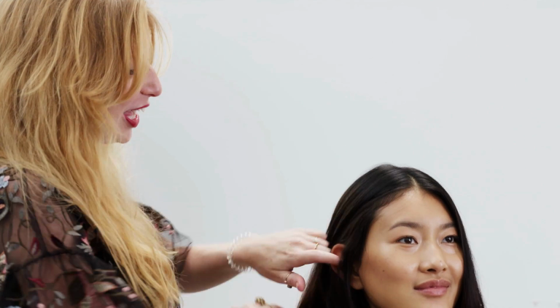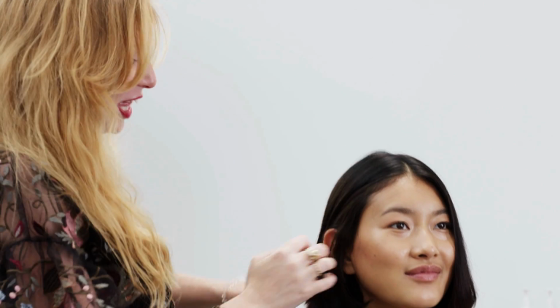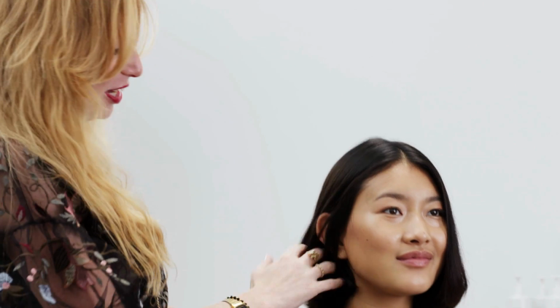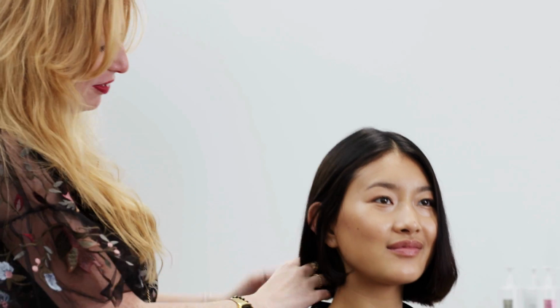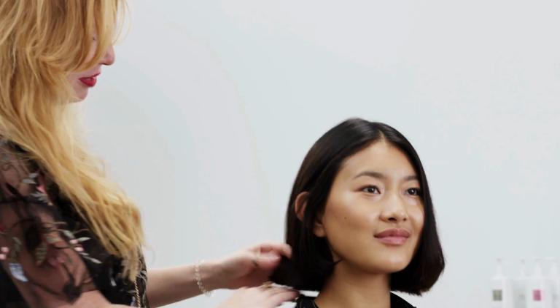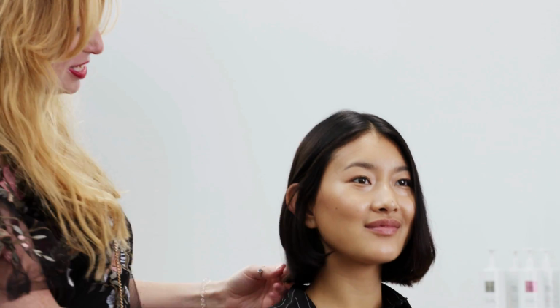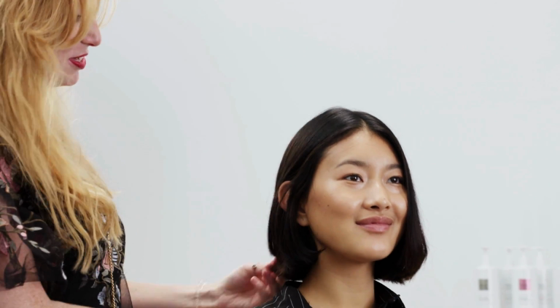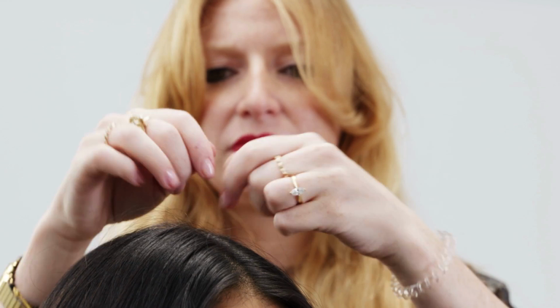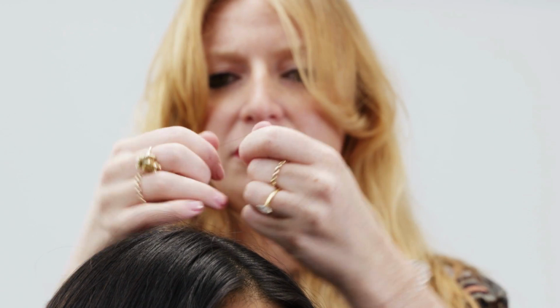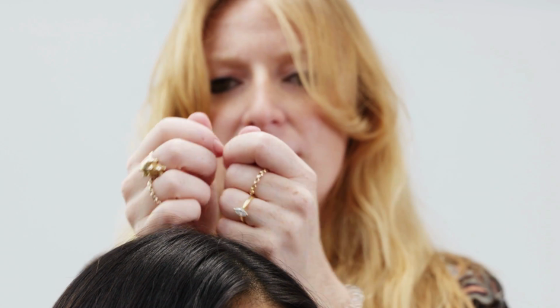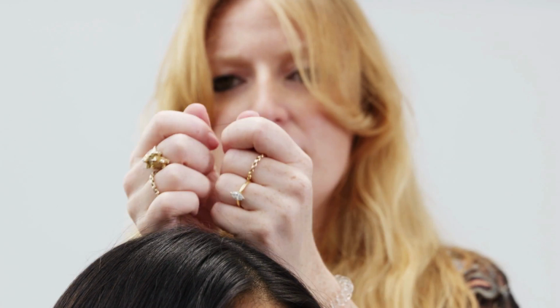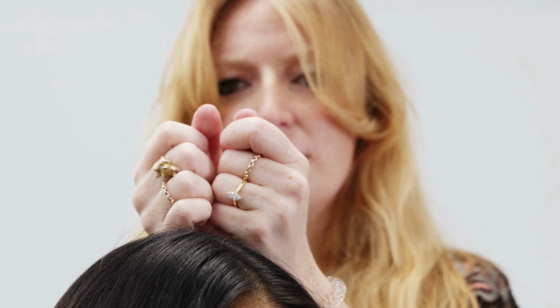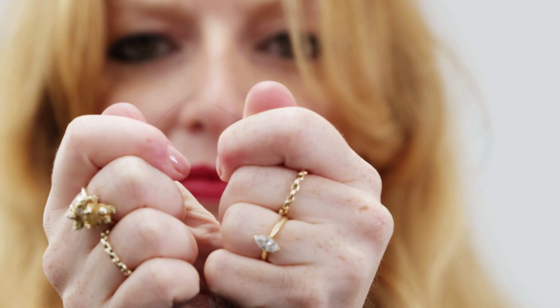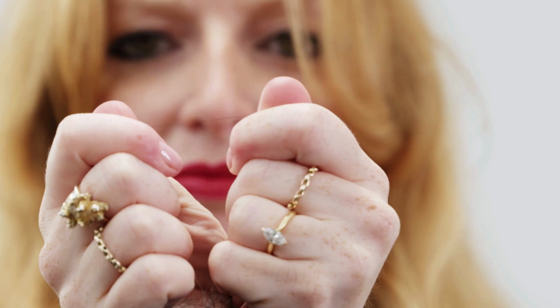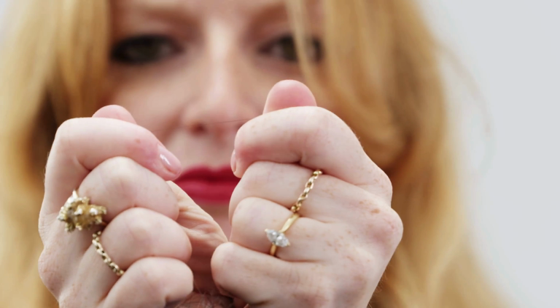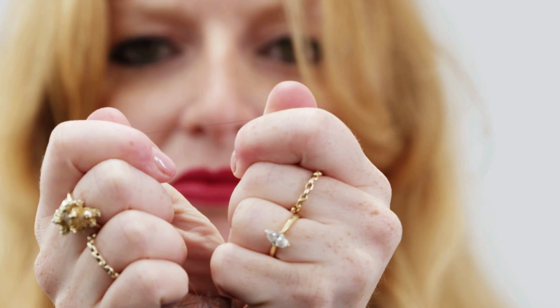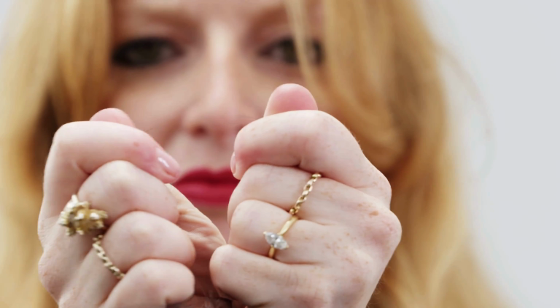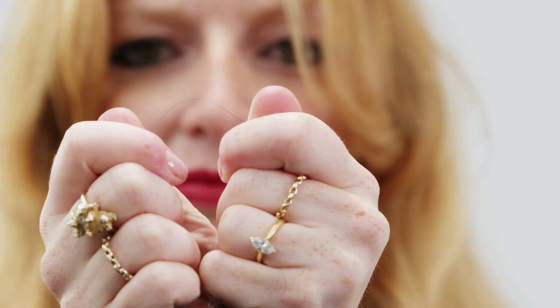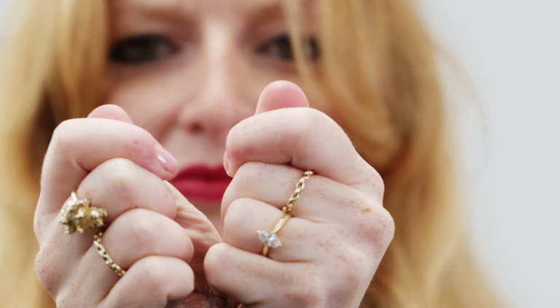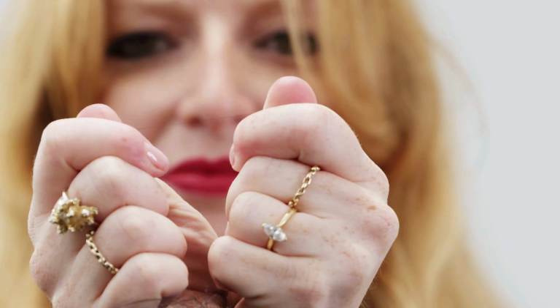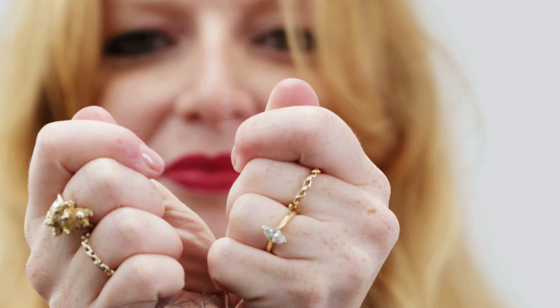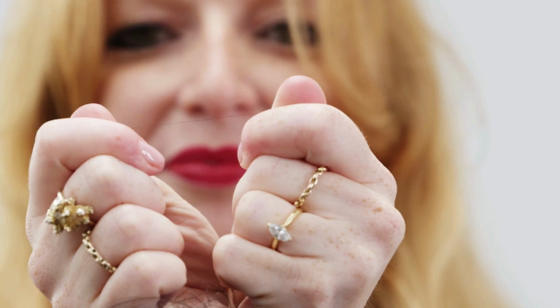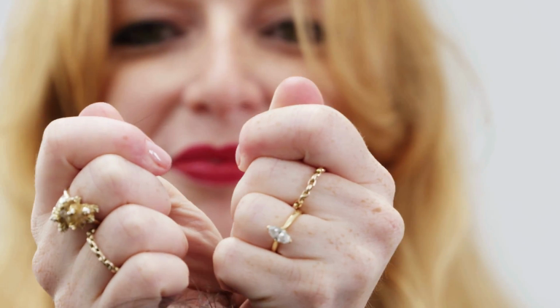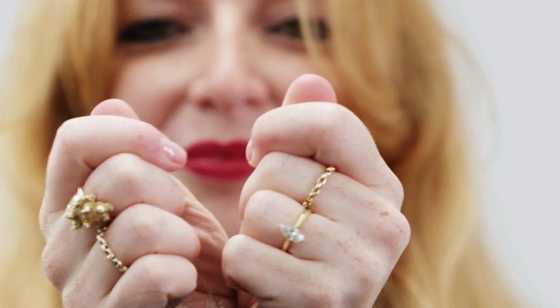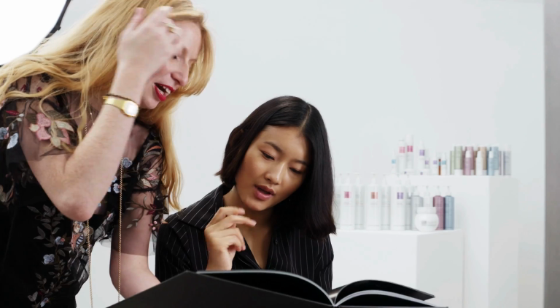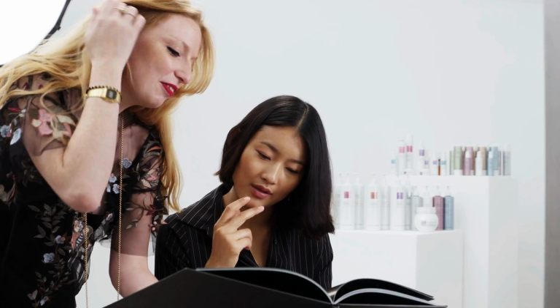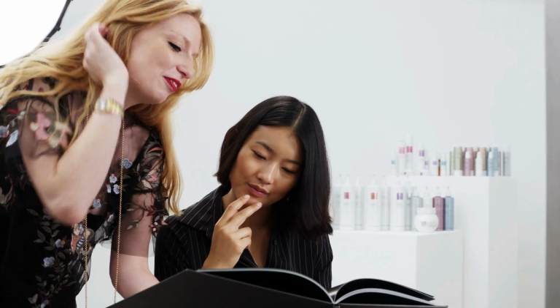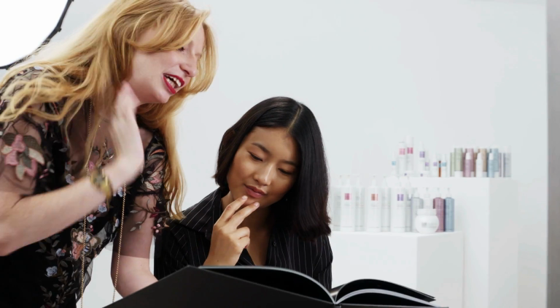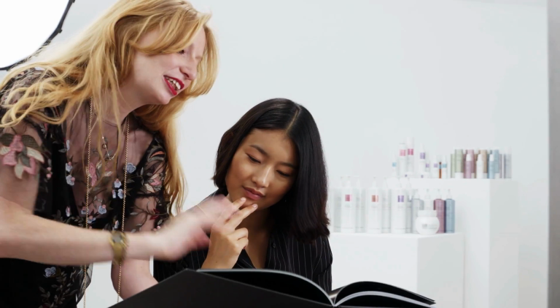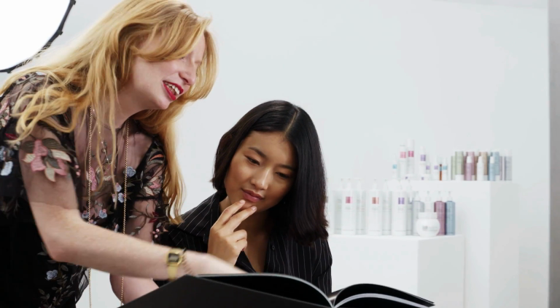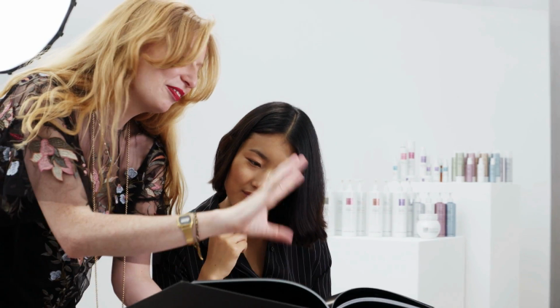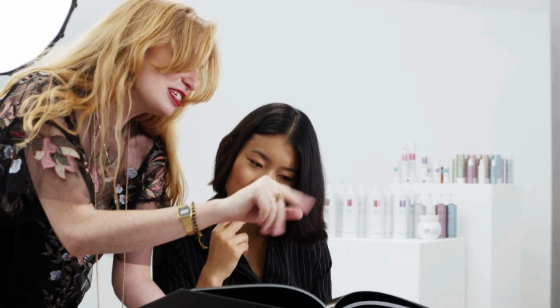Before the colour service, carry out a creative consultation to best assess your client's colour and care needs.